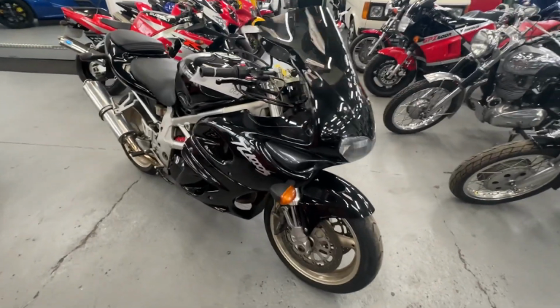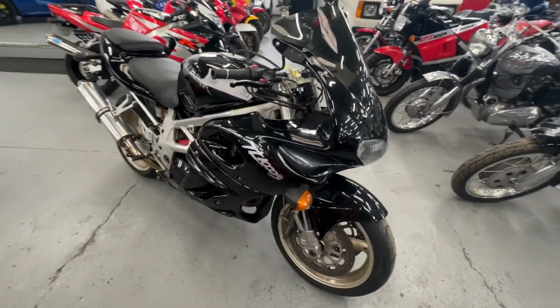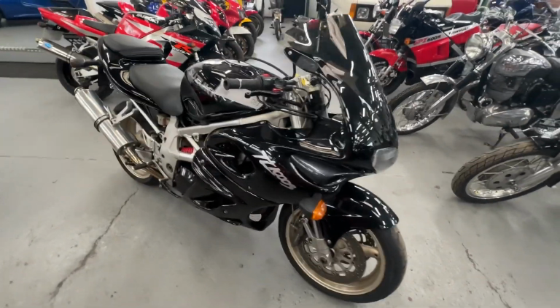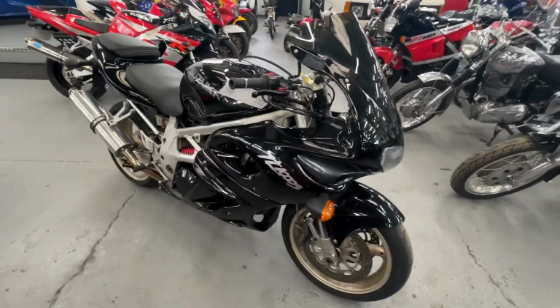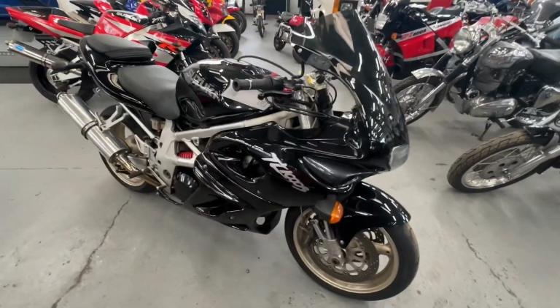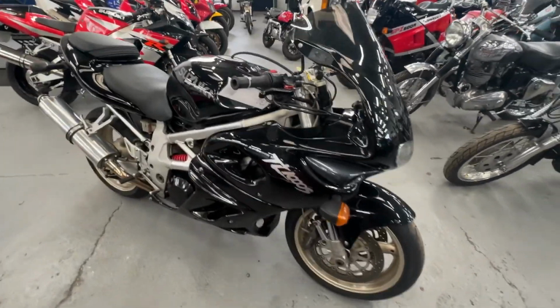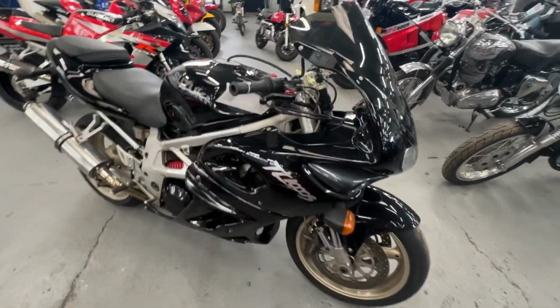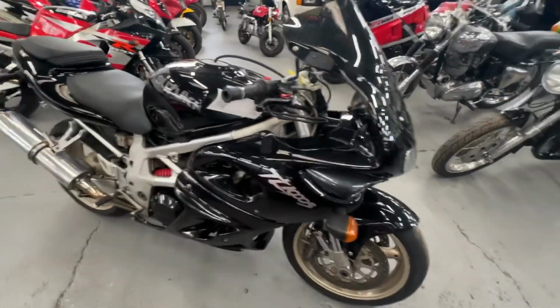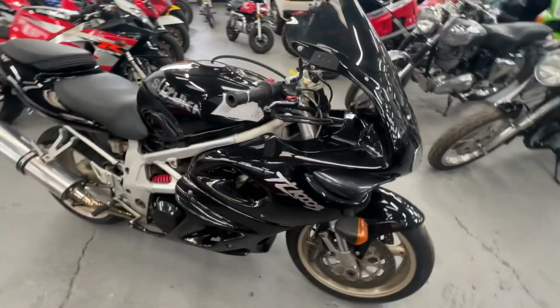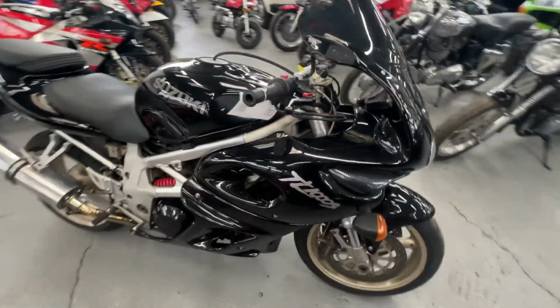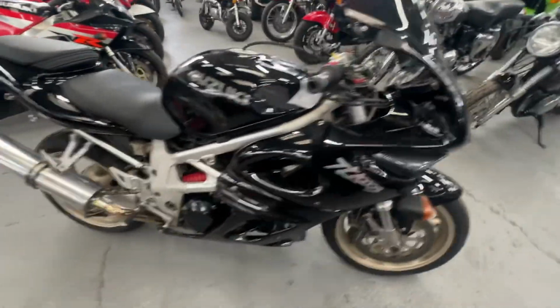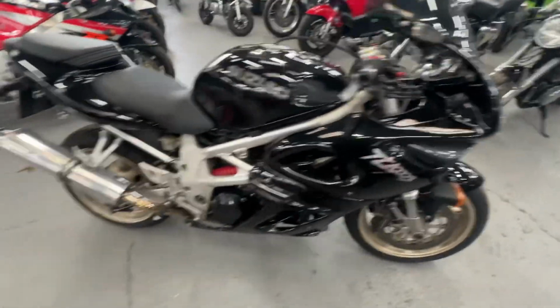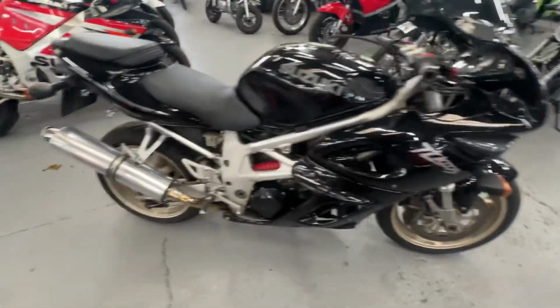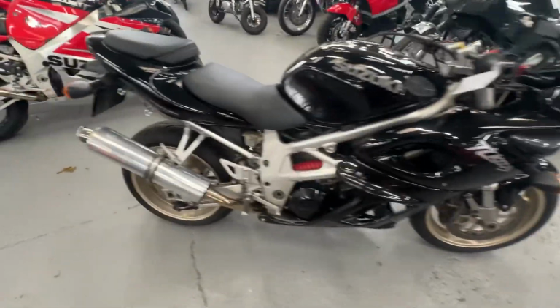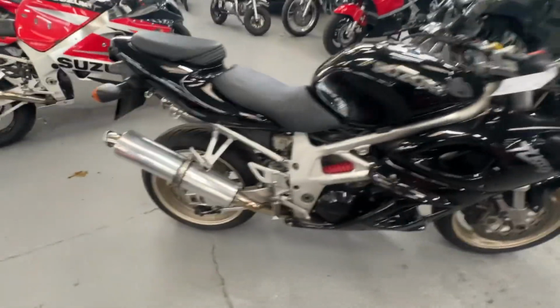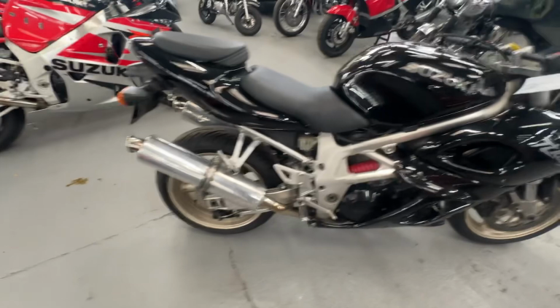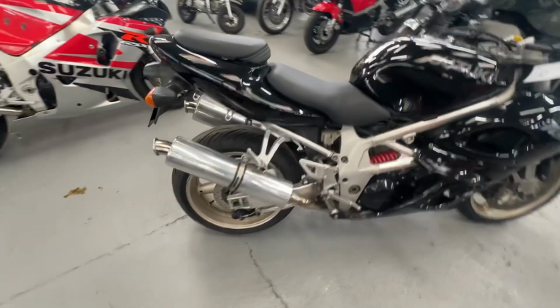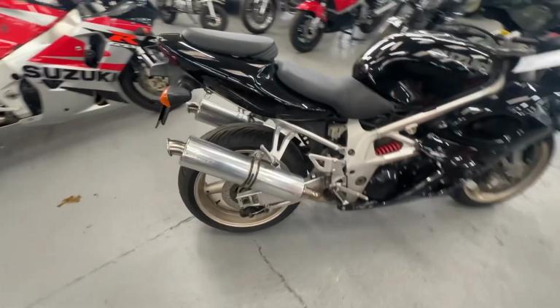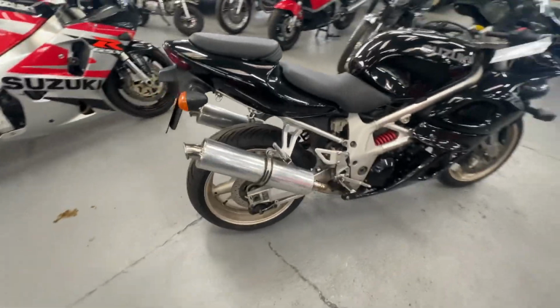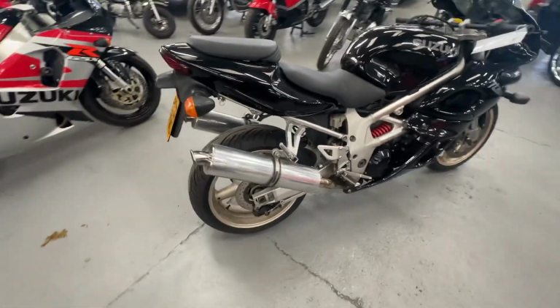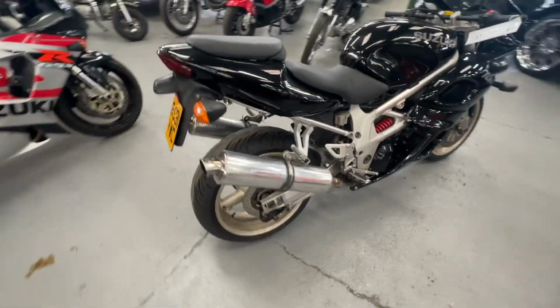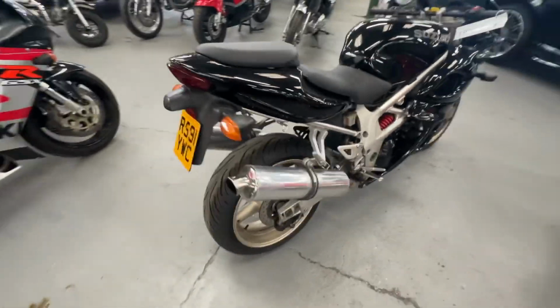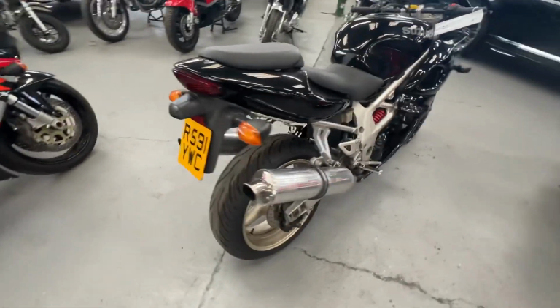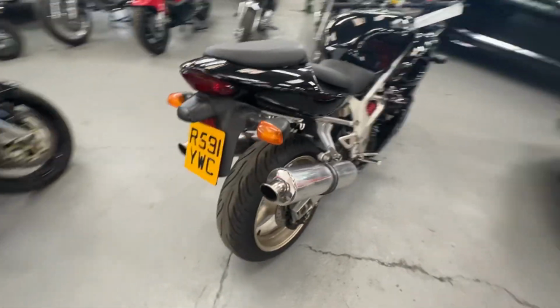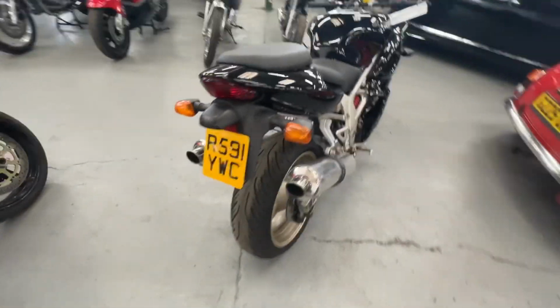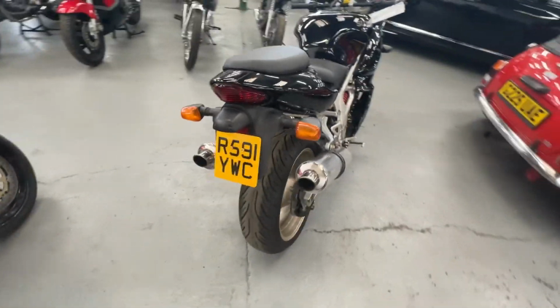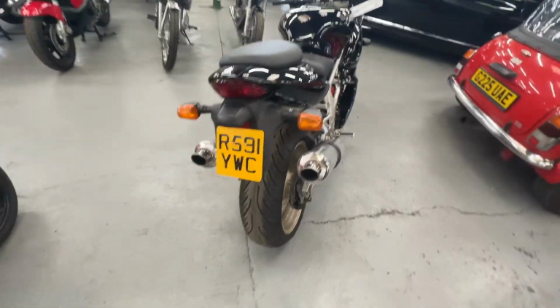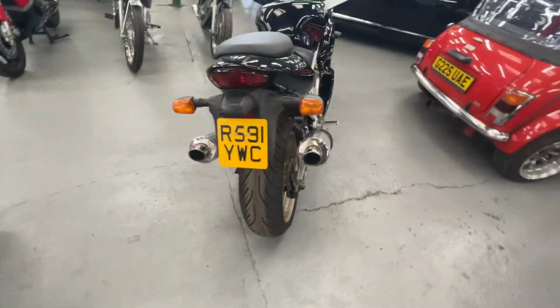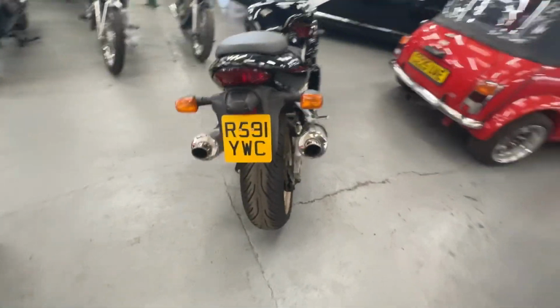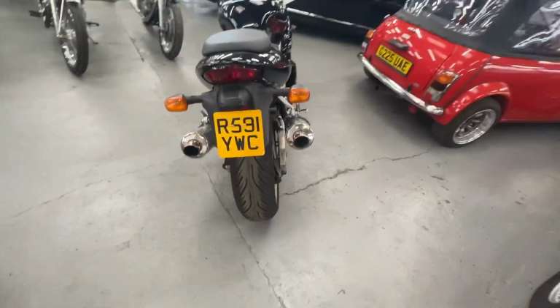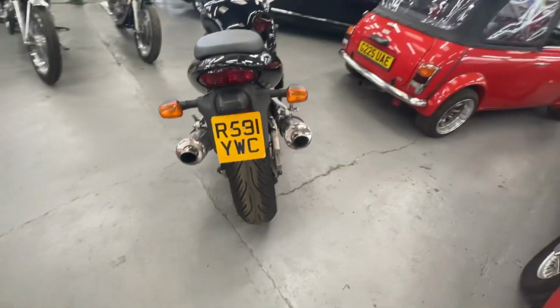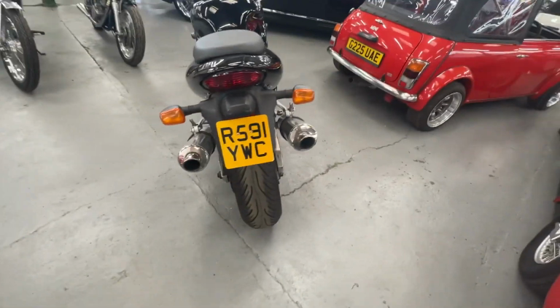1997 Suzuki TL 1000S in very nice condition.